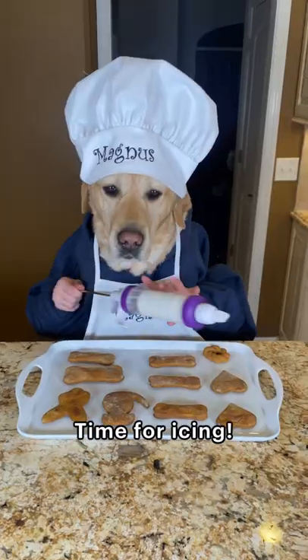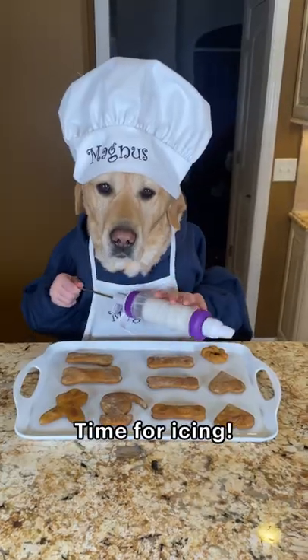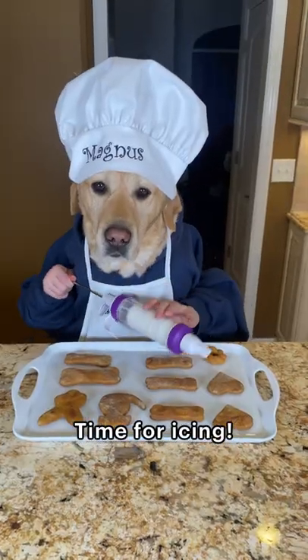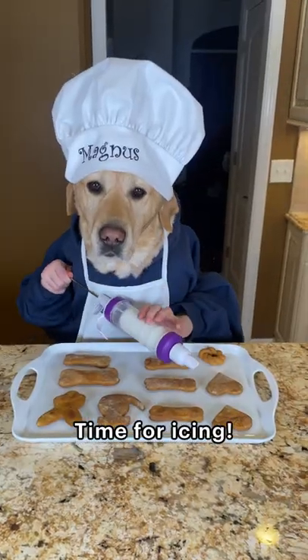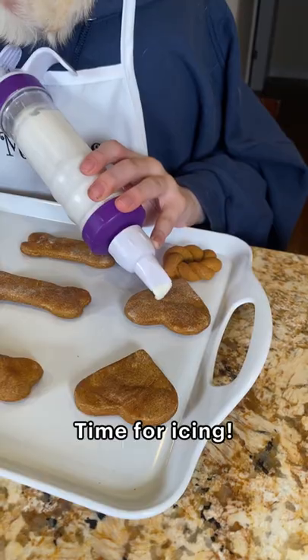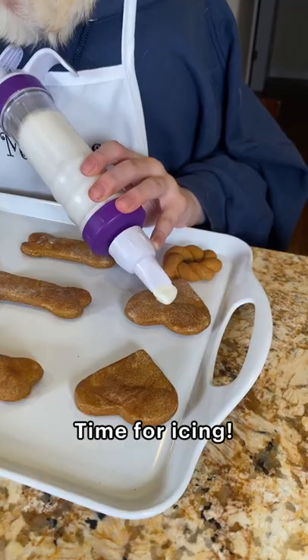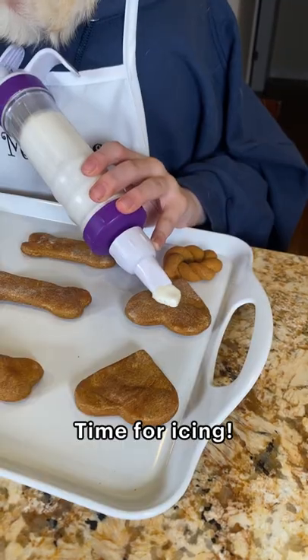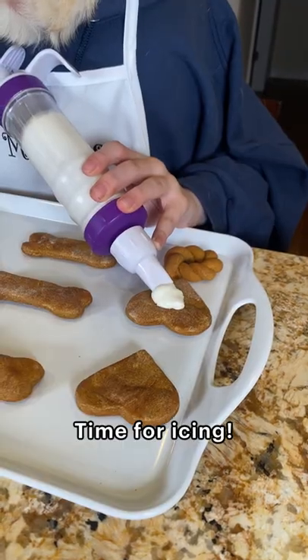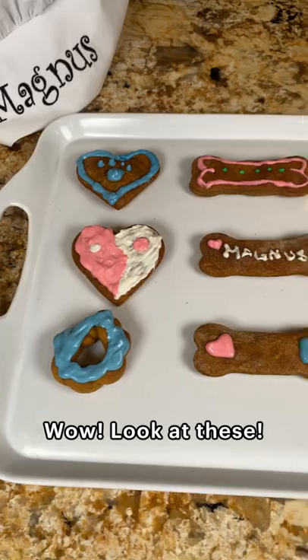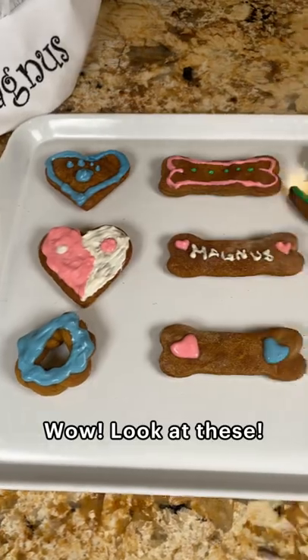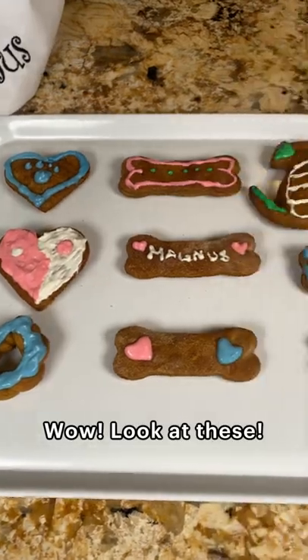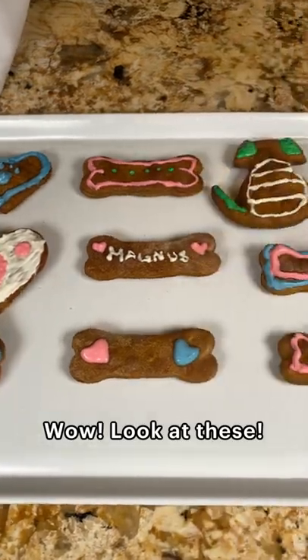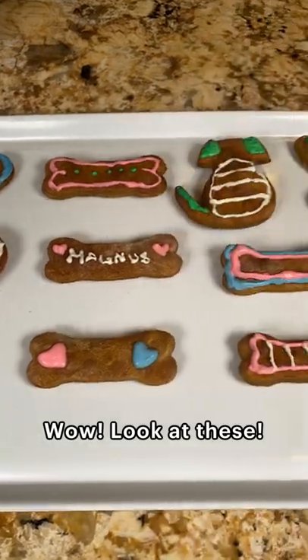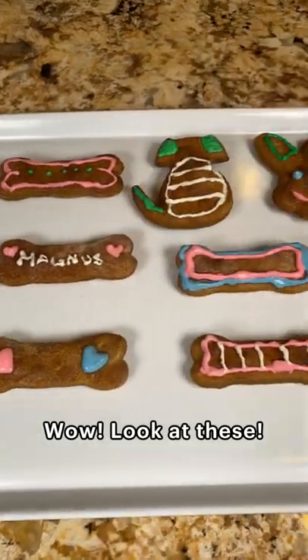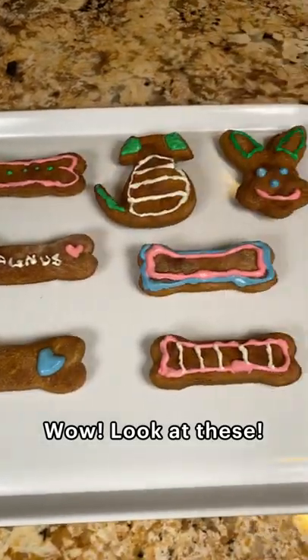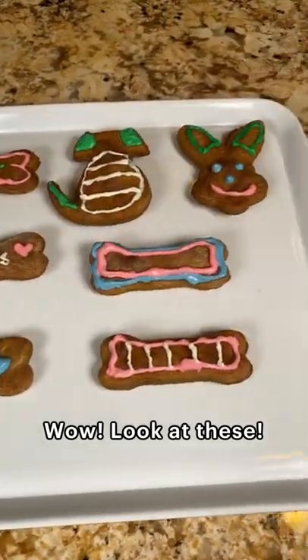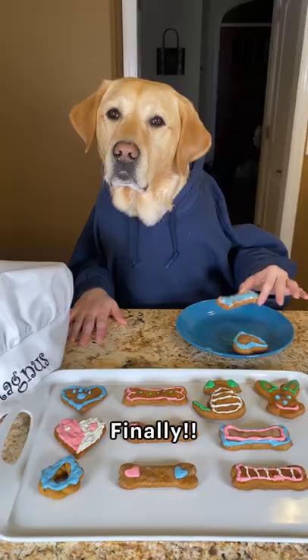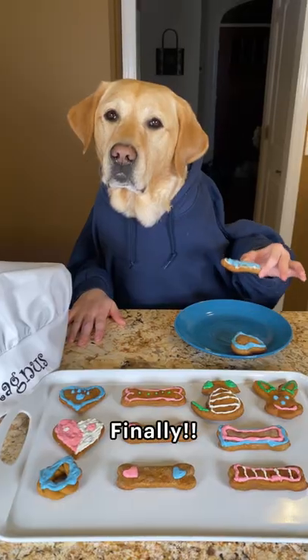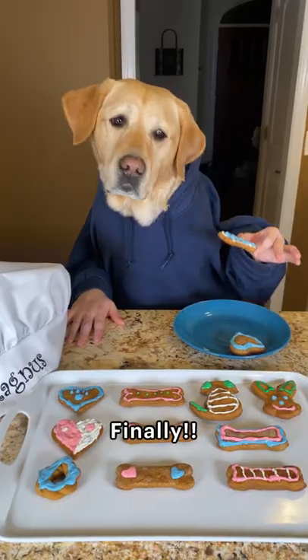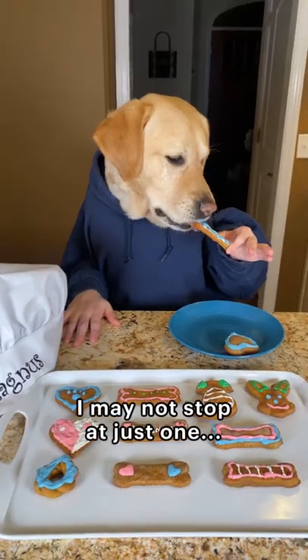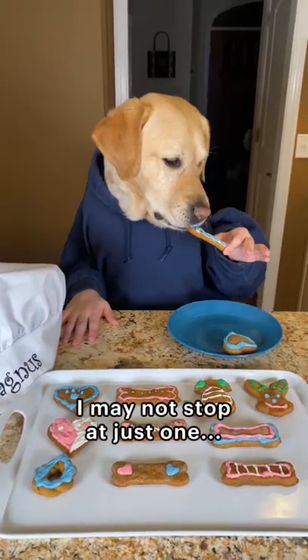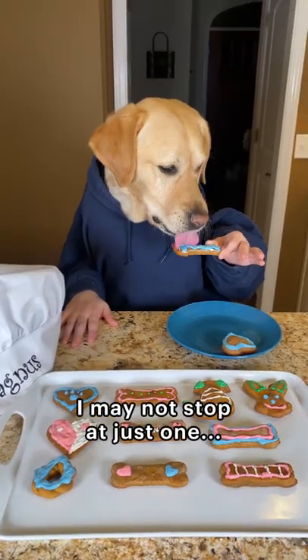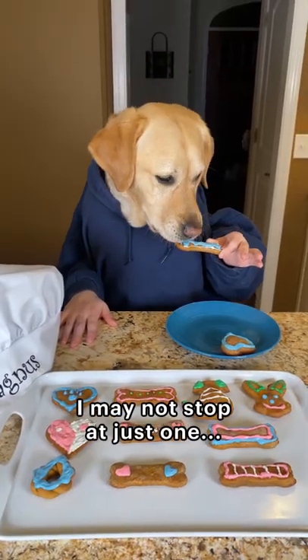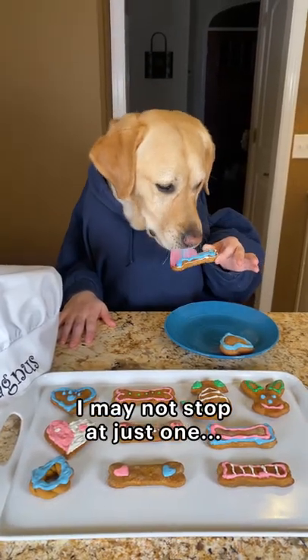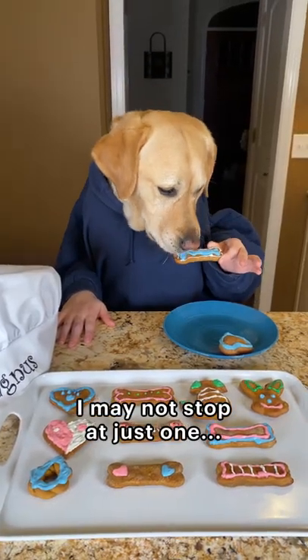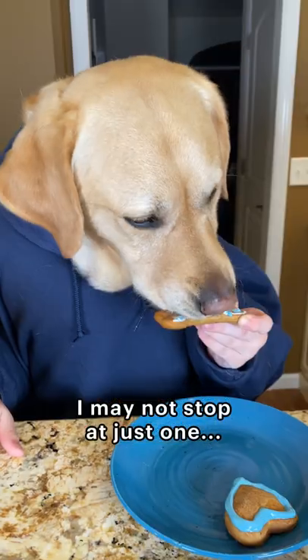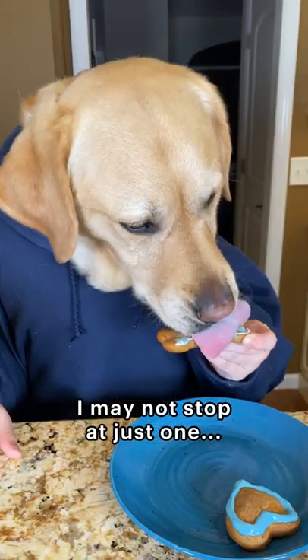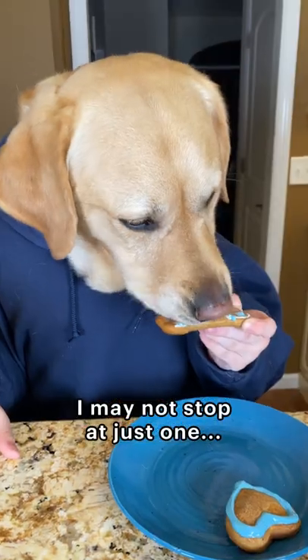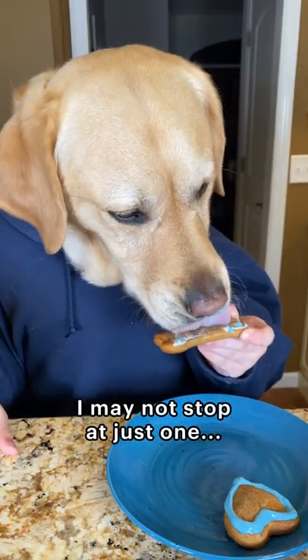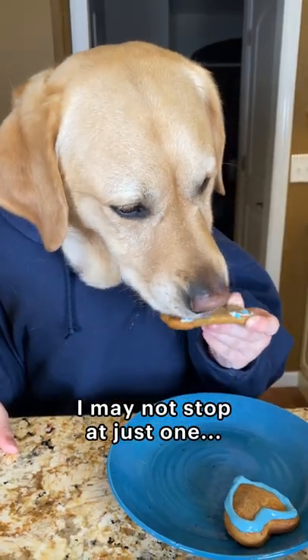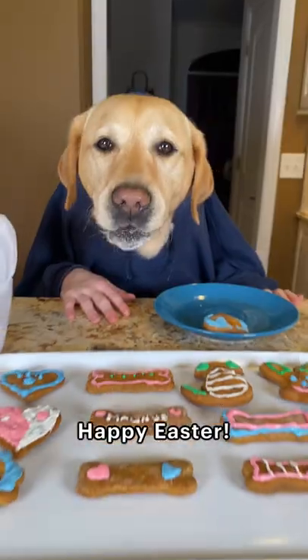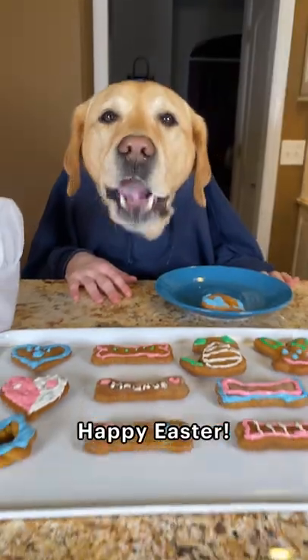Time for icing. Wow, look at these. Finally. I may not stop at just one. Happy Easter.